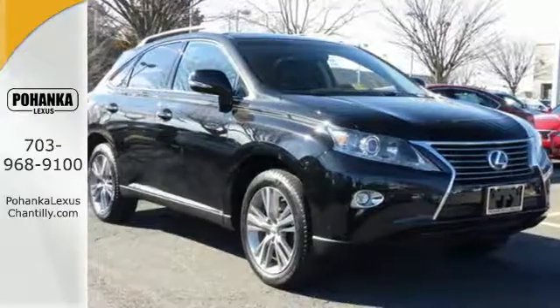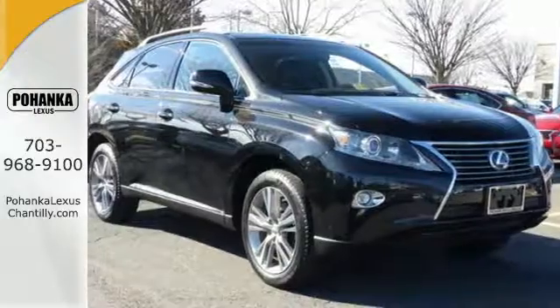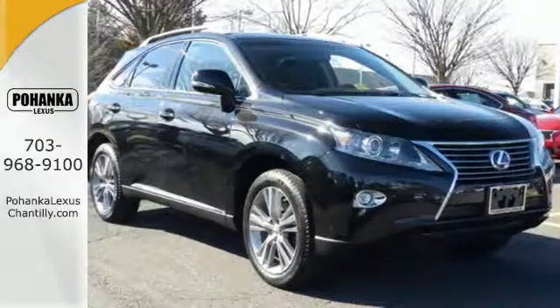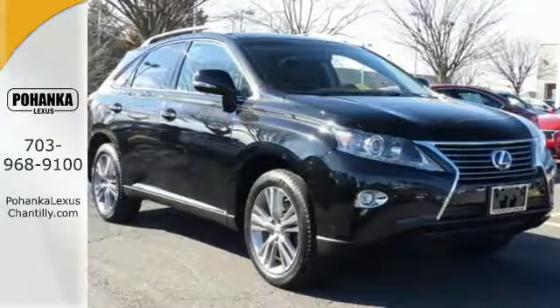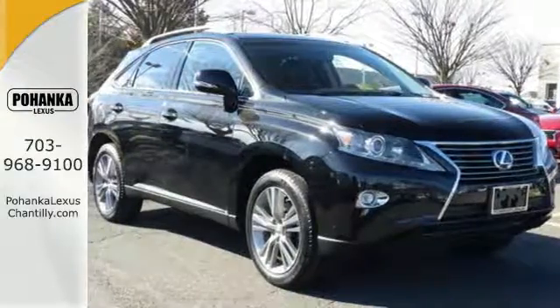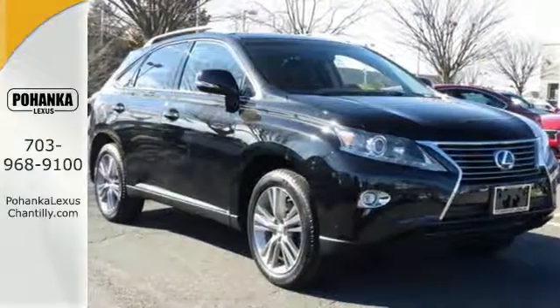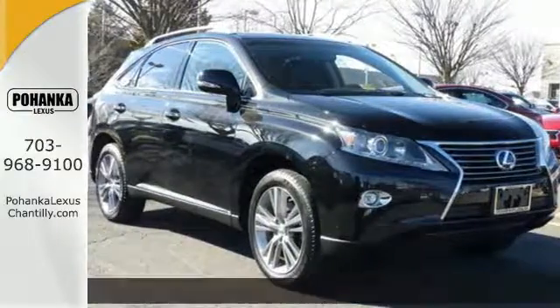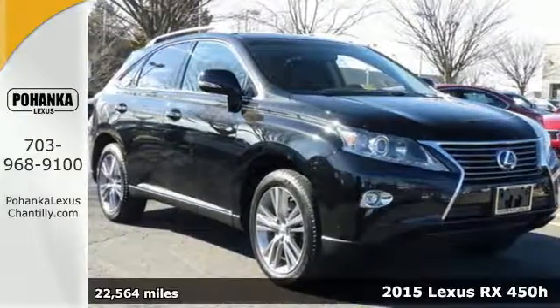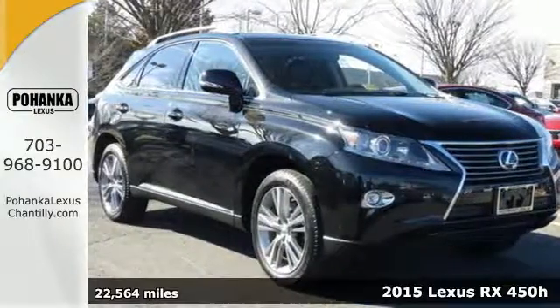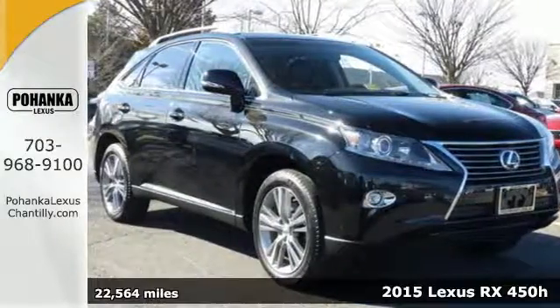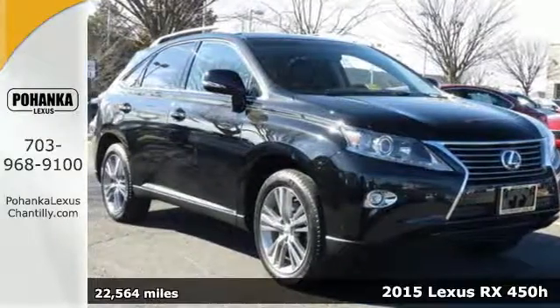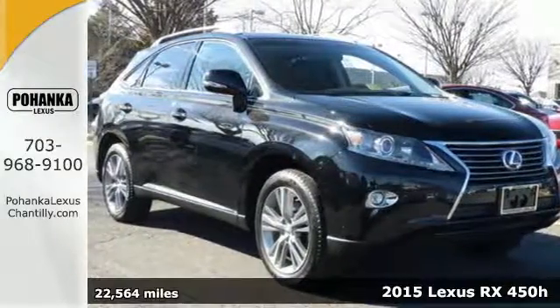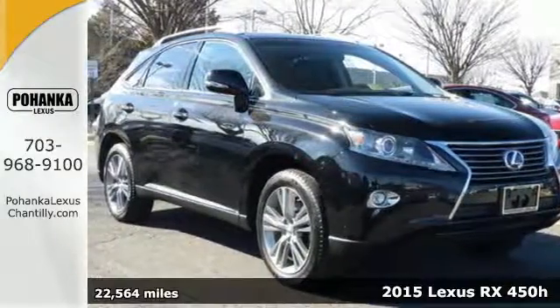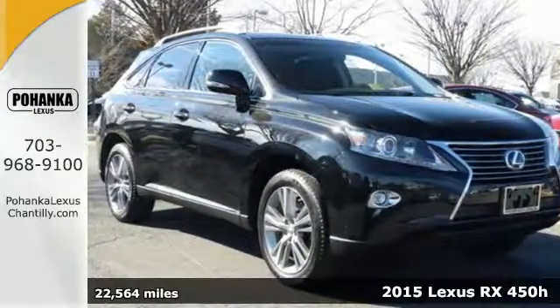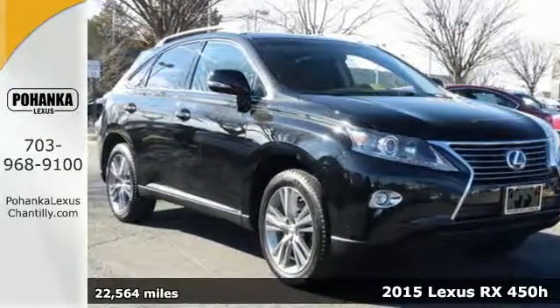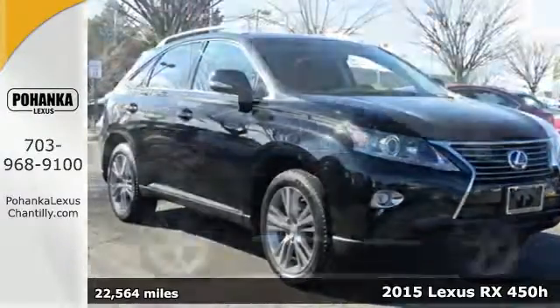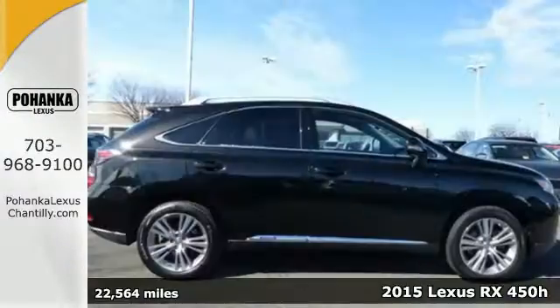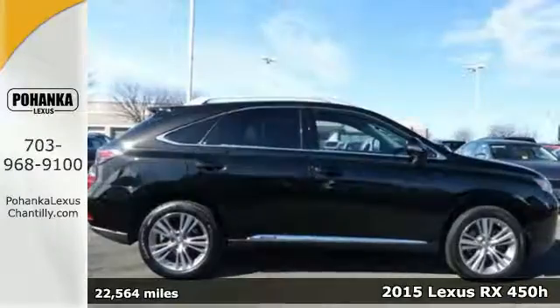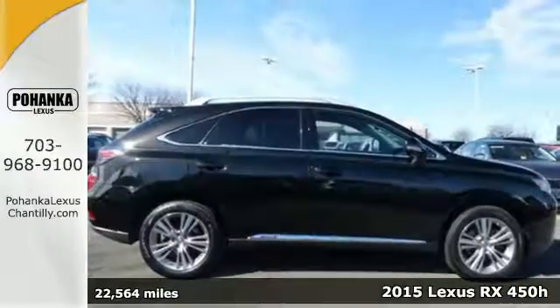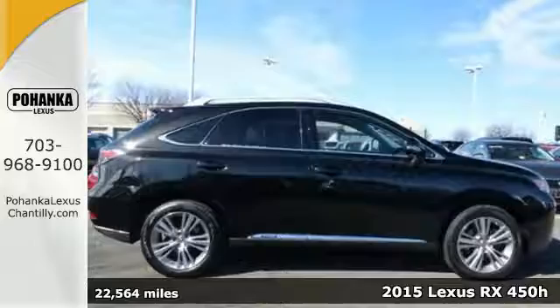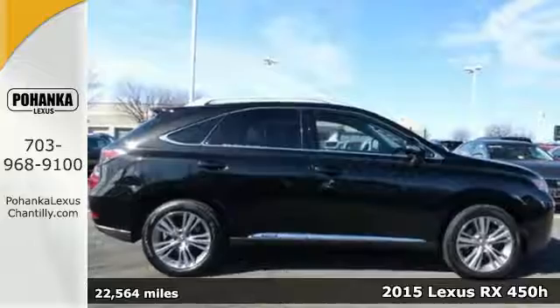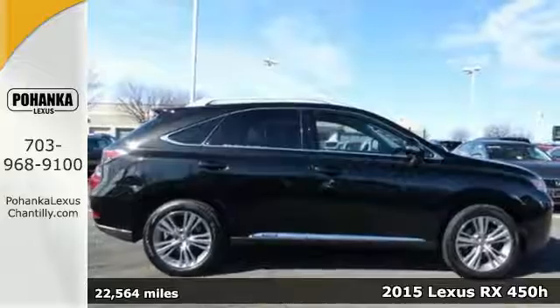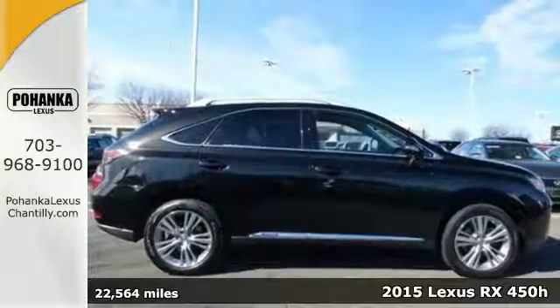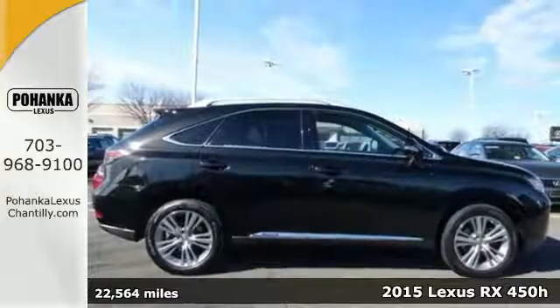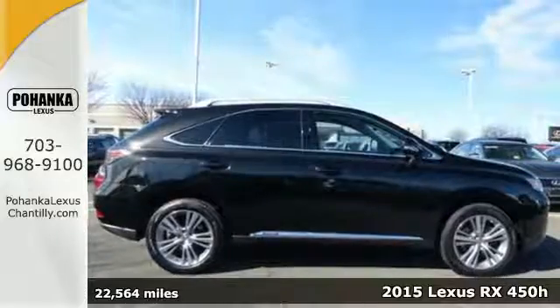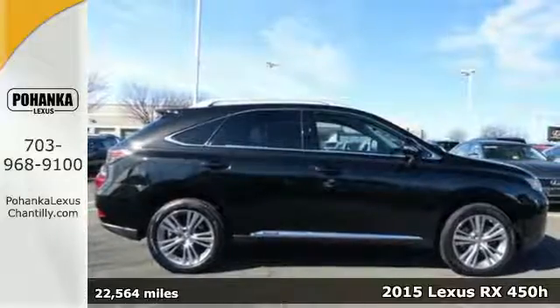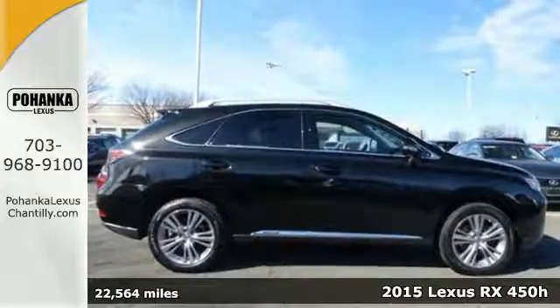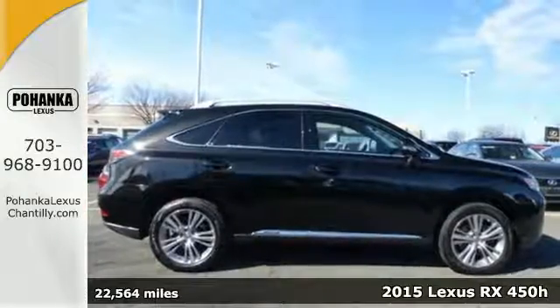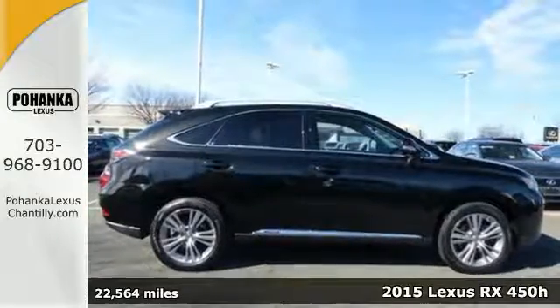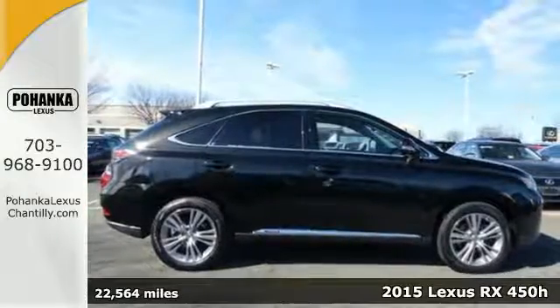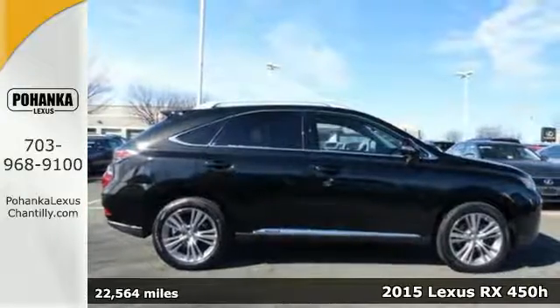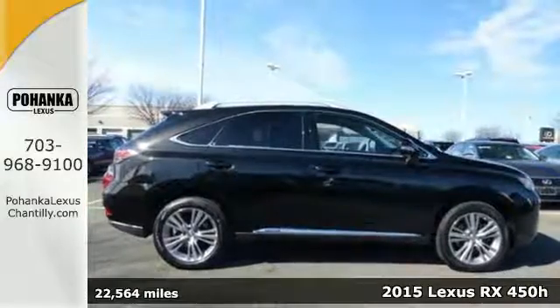Here's a 2015 Lexus RX 450h. It offers innovation and luxury on all fronts.